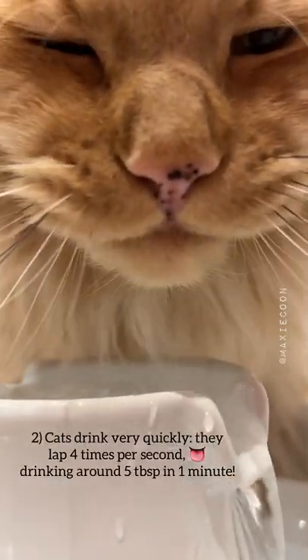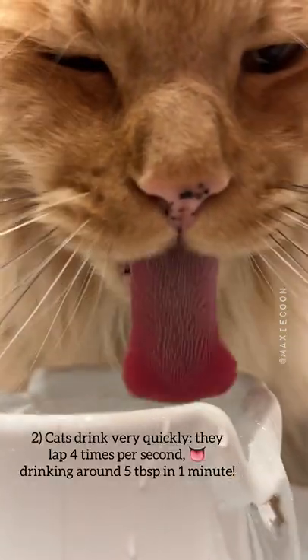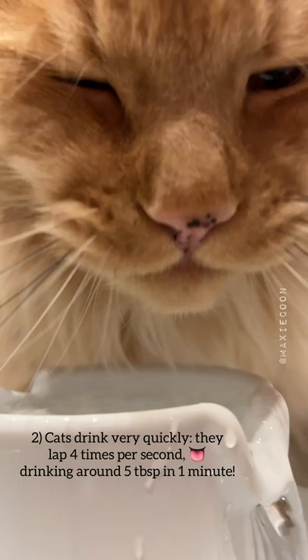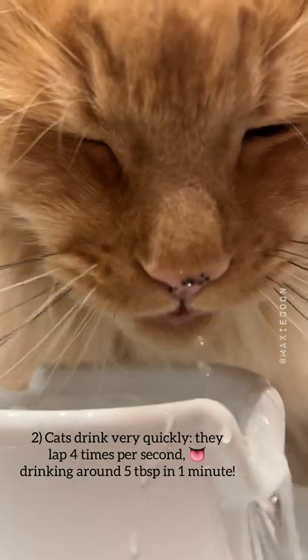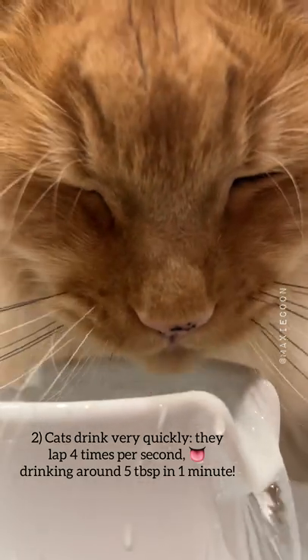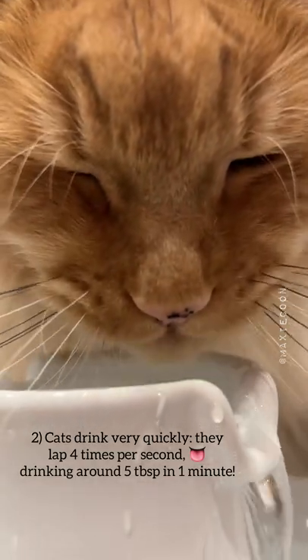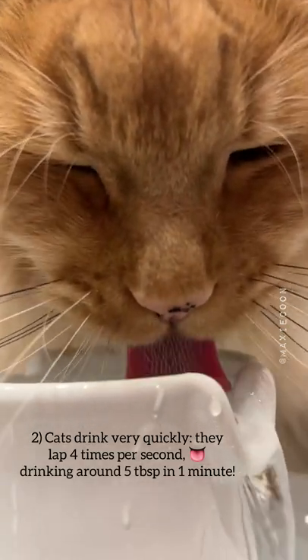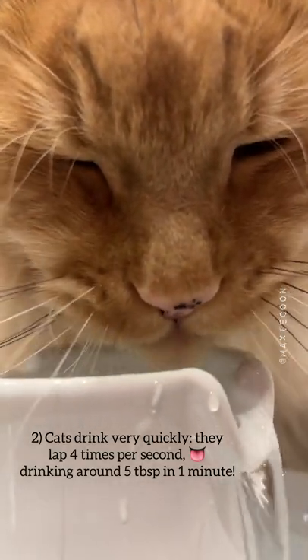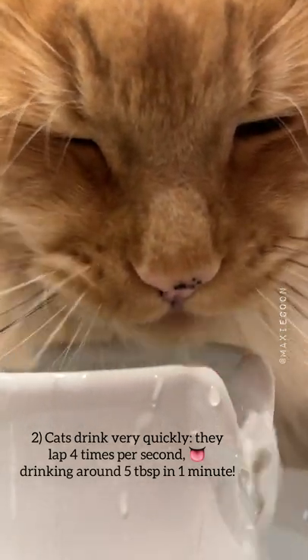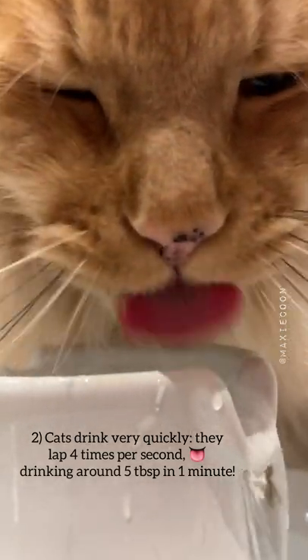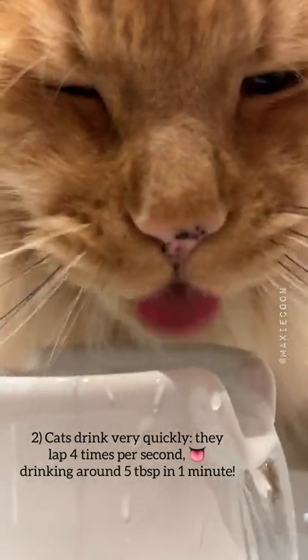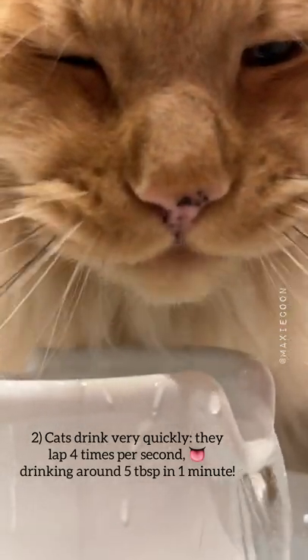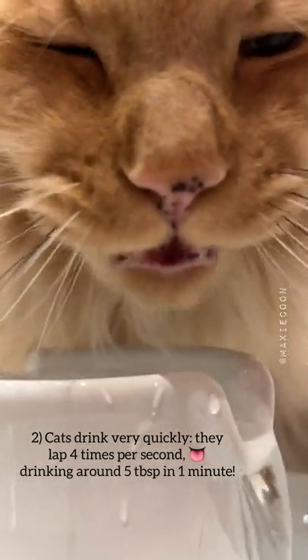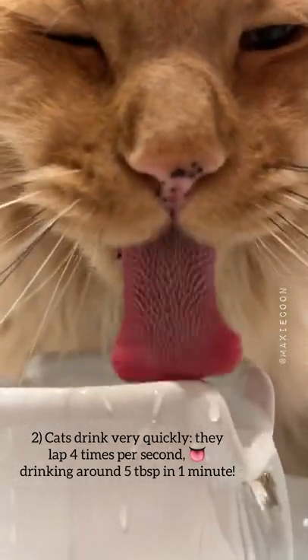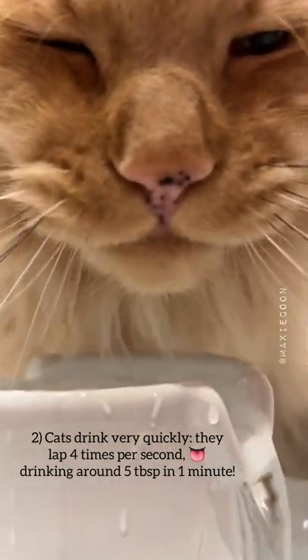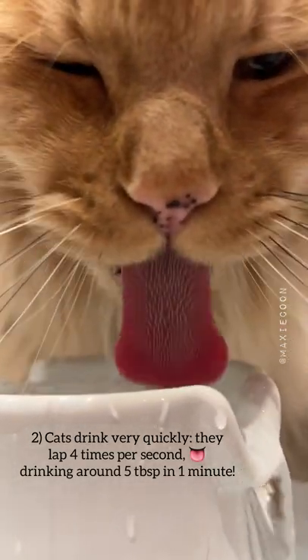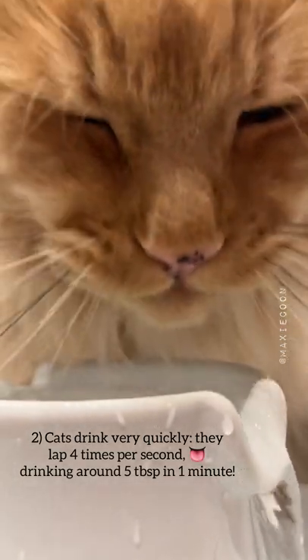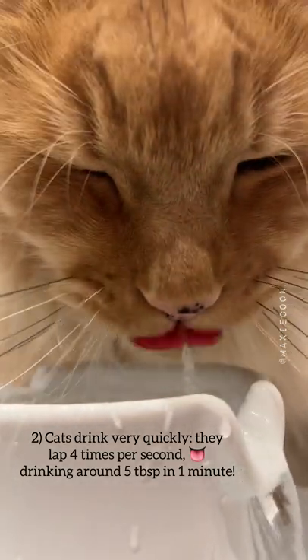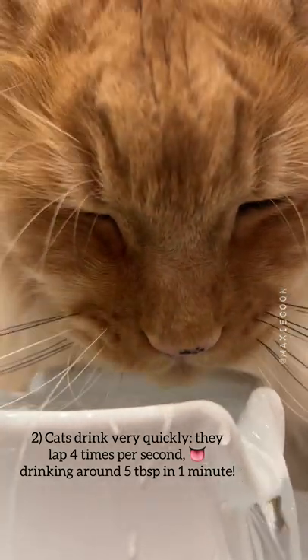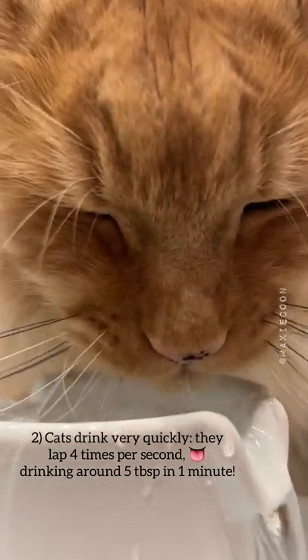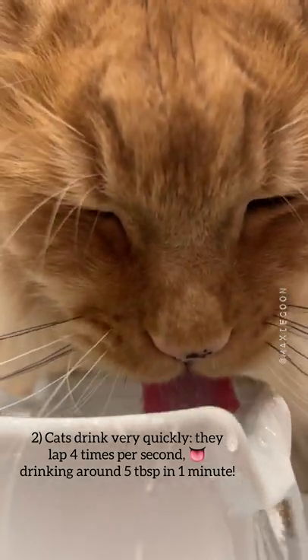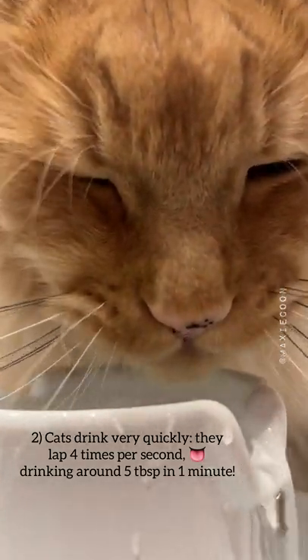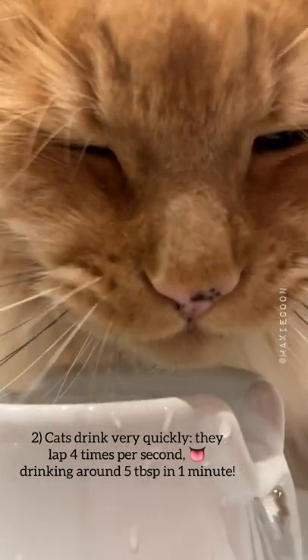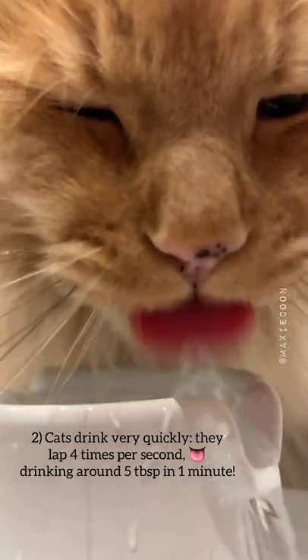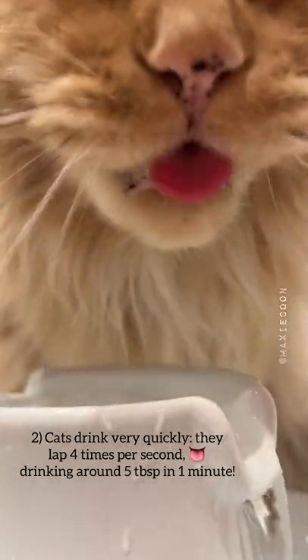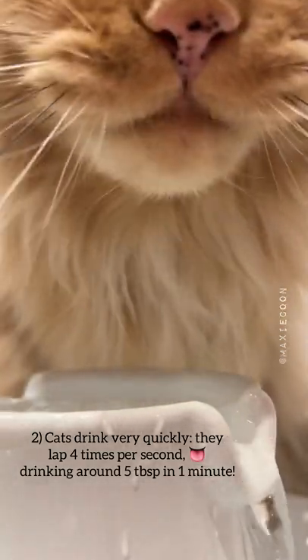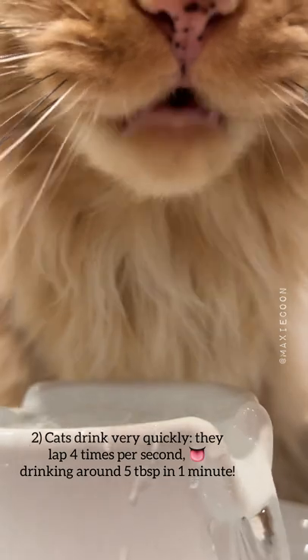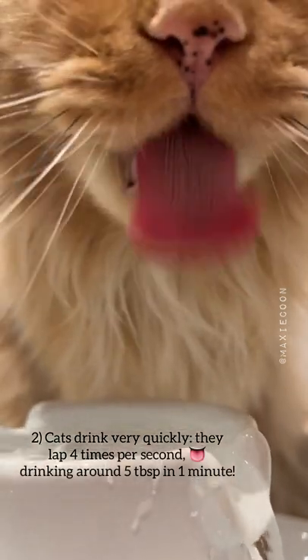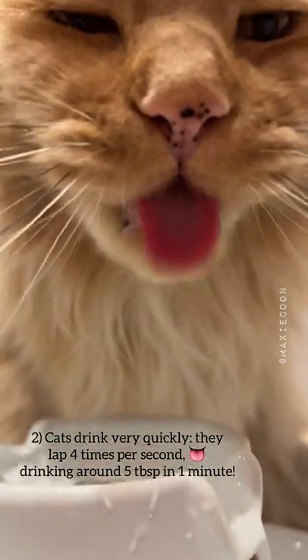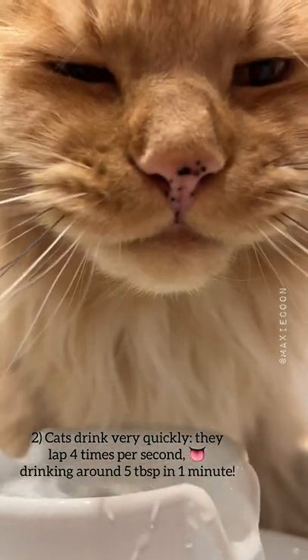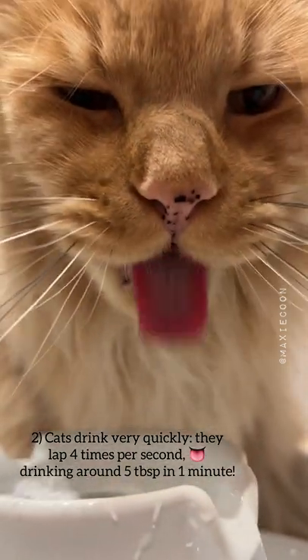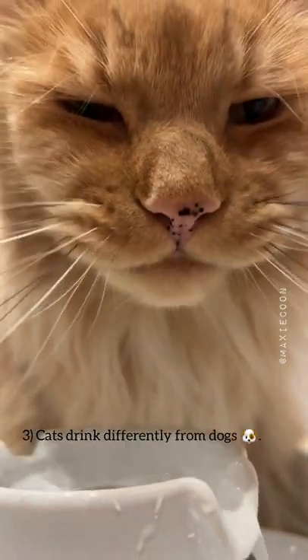Cats drink very quickly. They lap 4 times per second, drinking around 5 tablespoons in 1 minute.